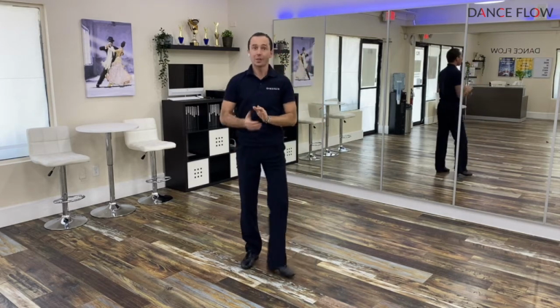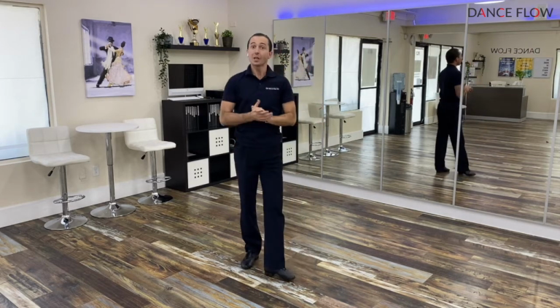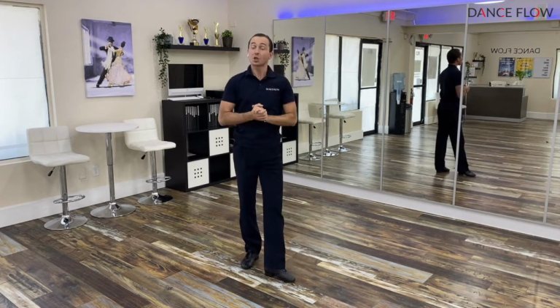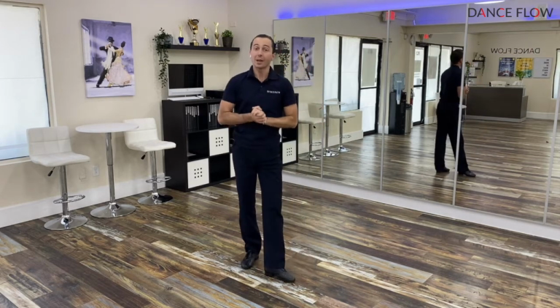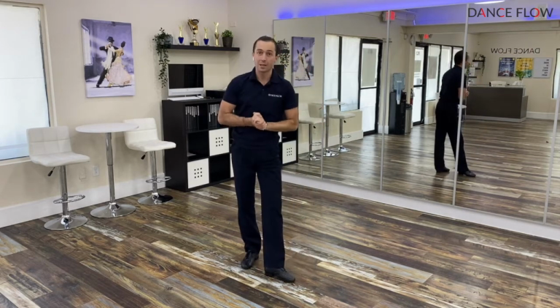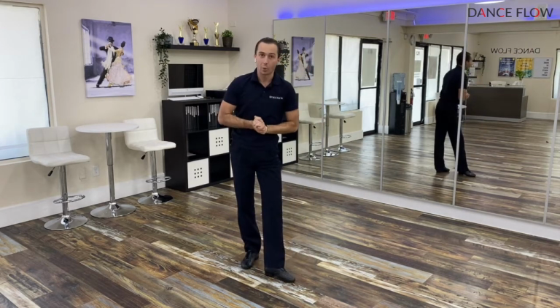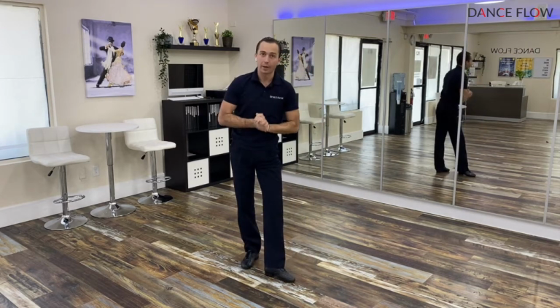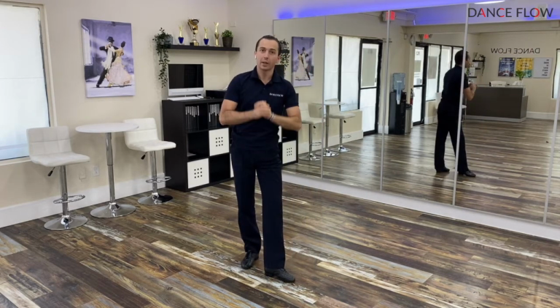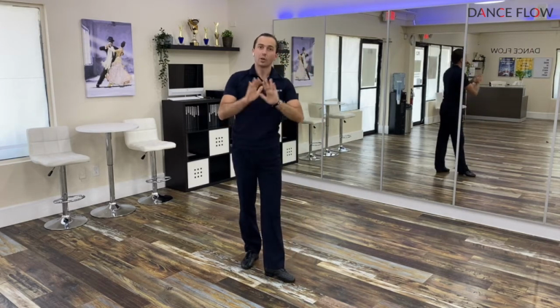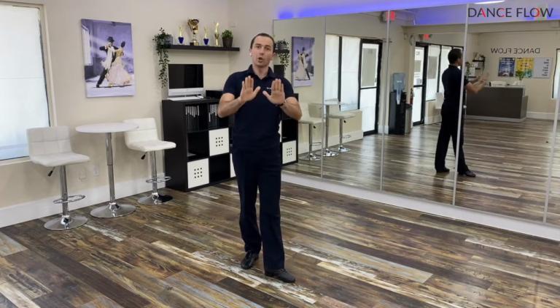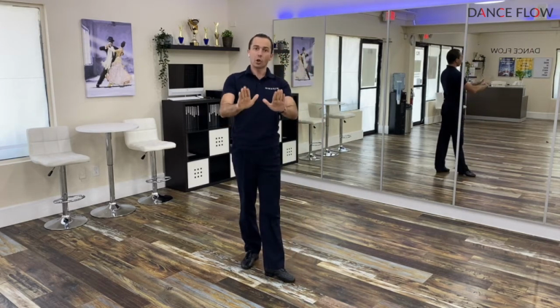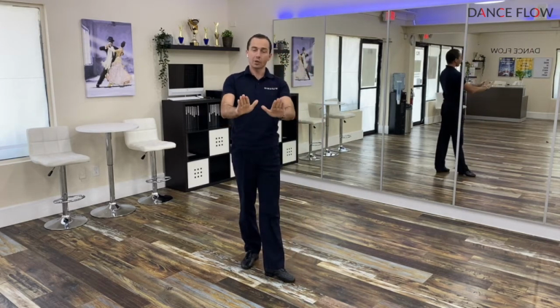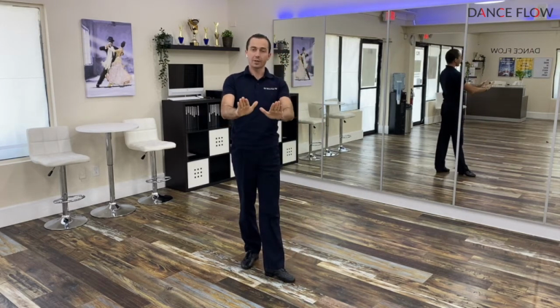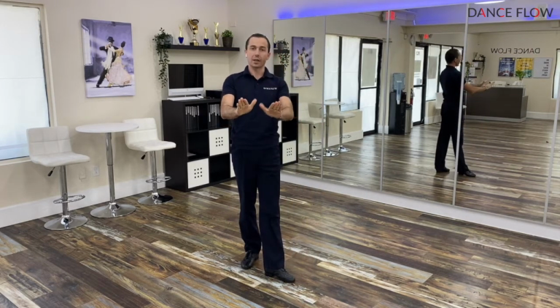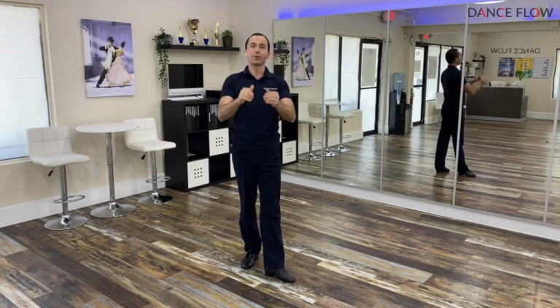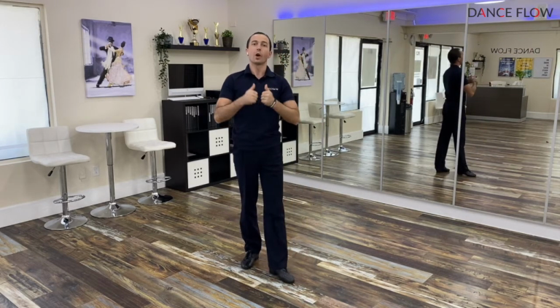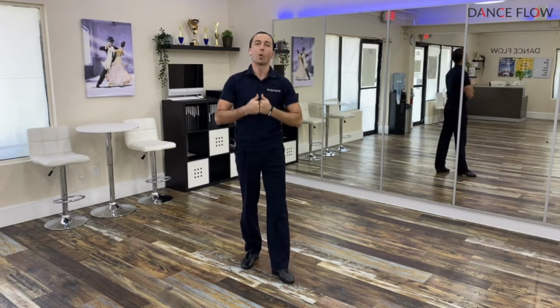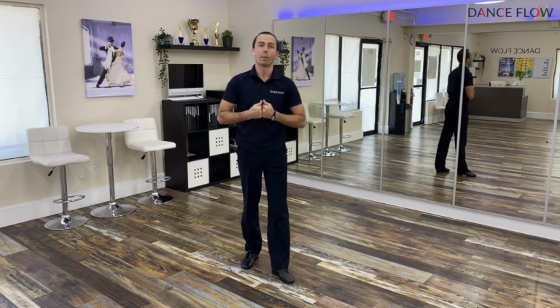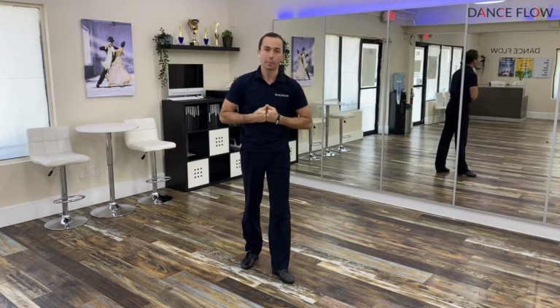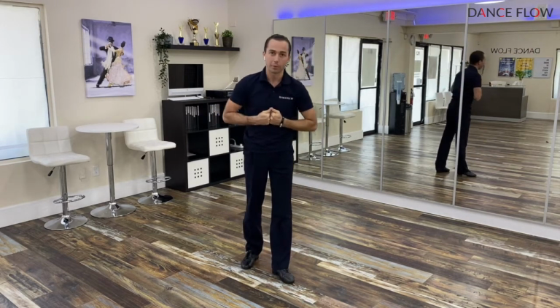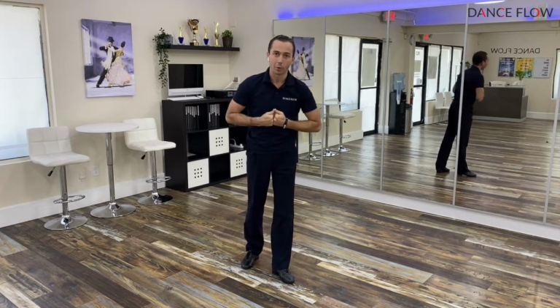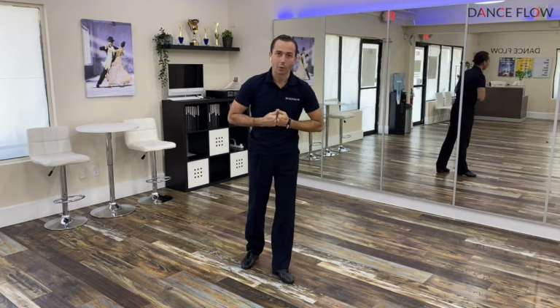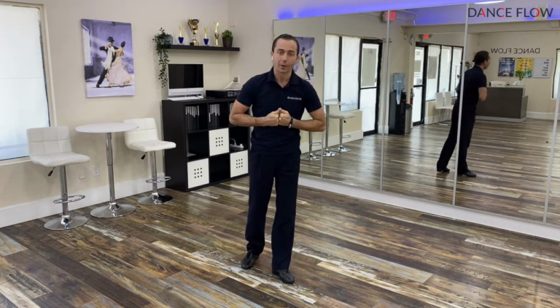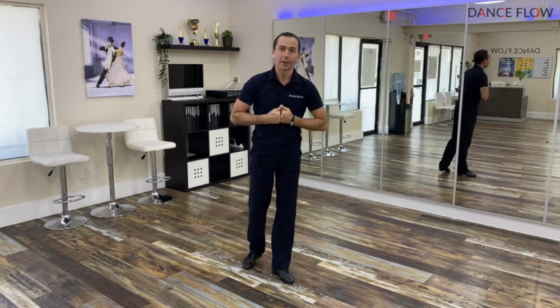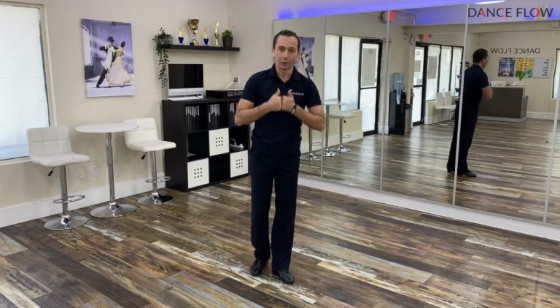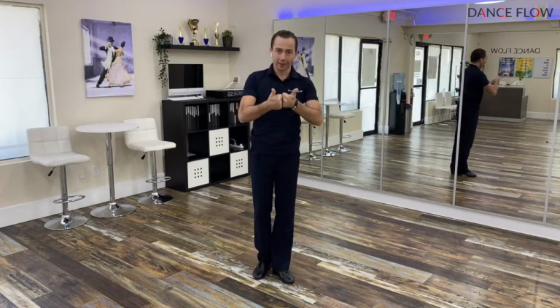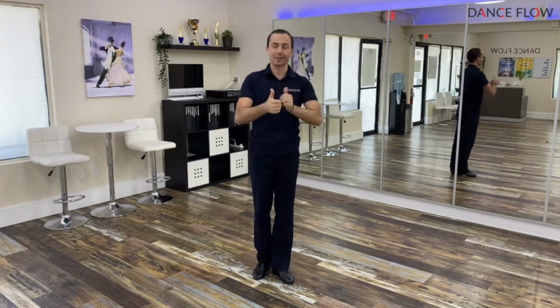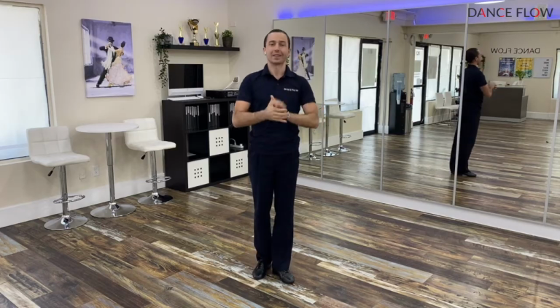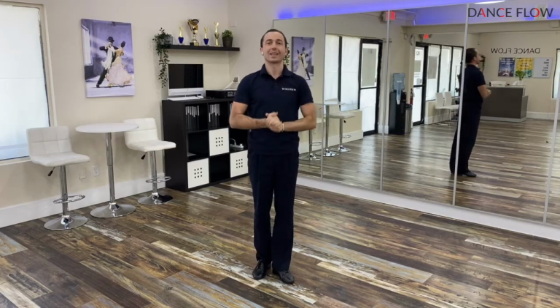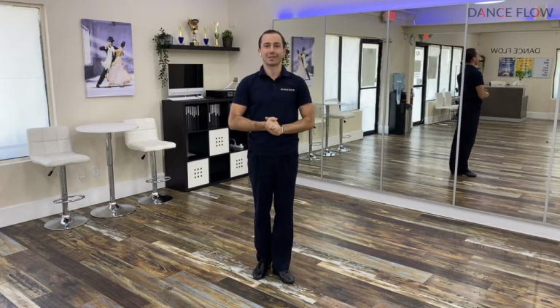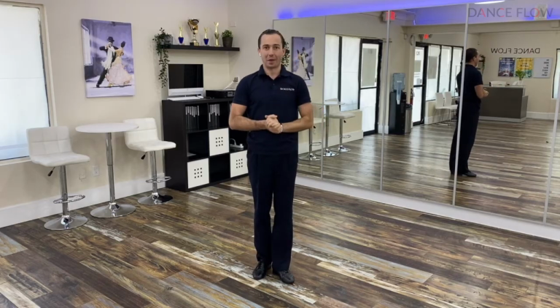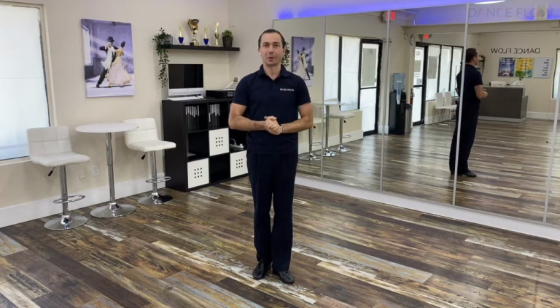Try slowly, don't hurt yourself. Warm up before and you're gonna have success. Thank you.